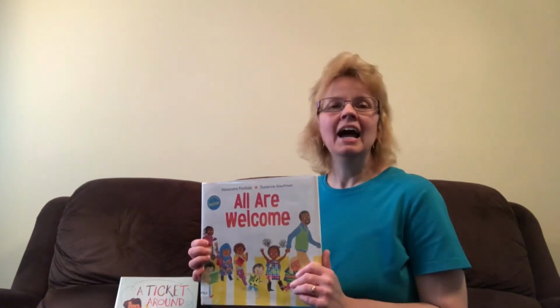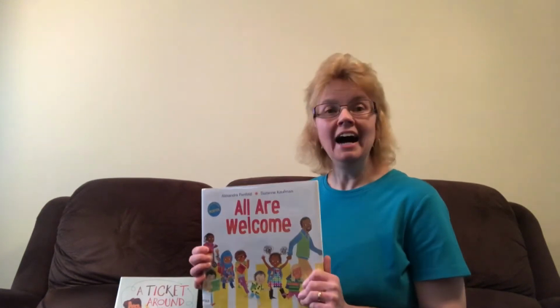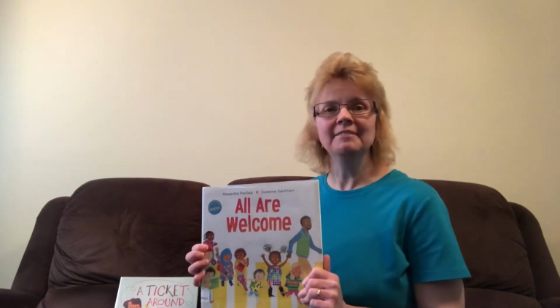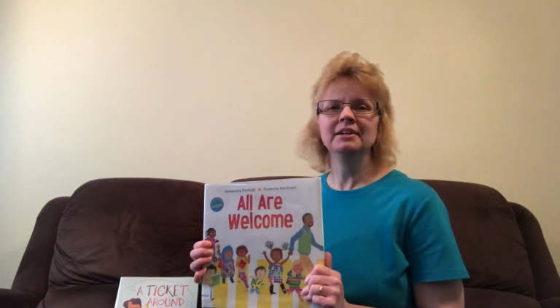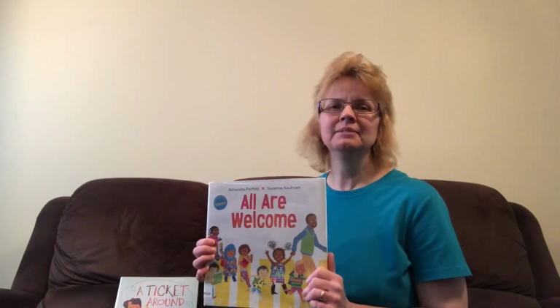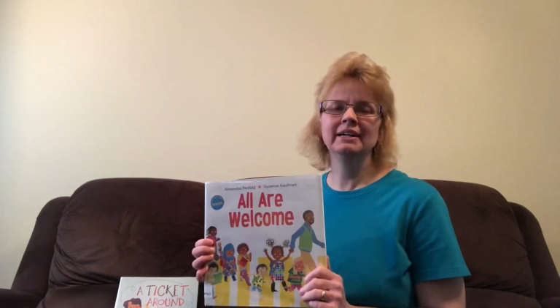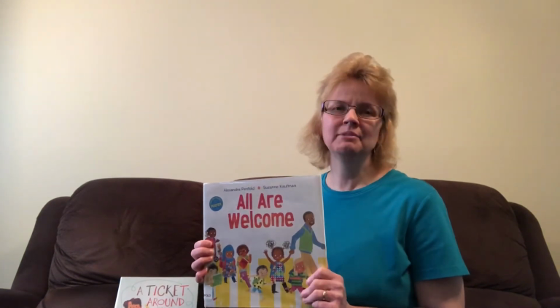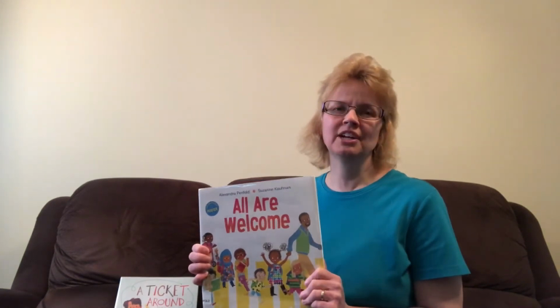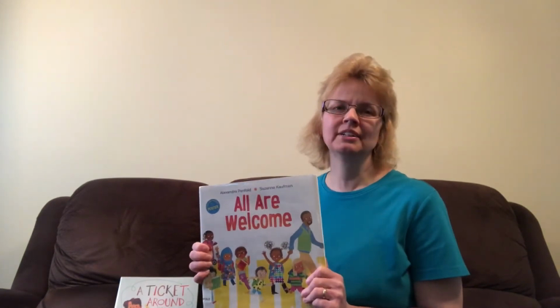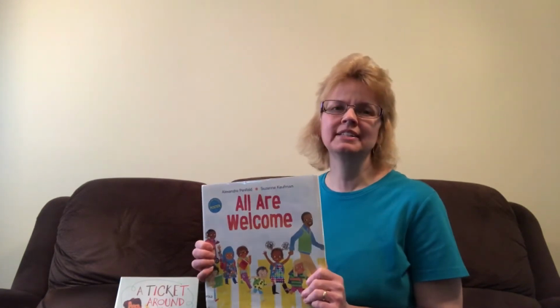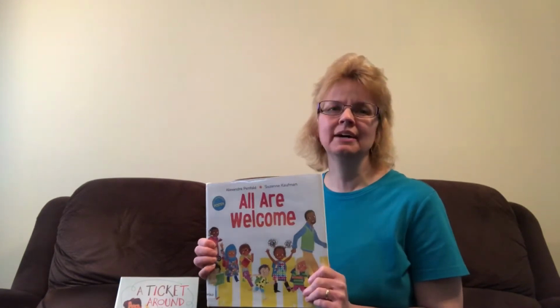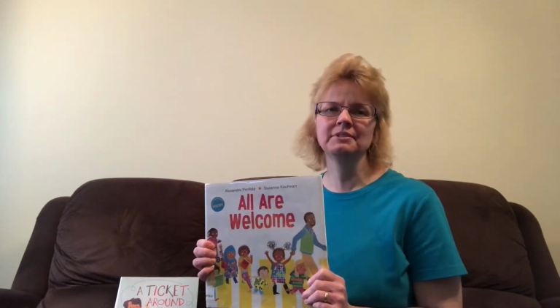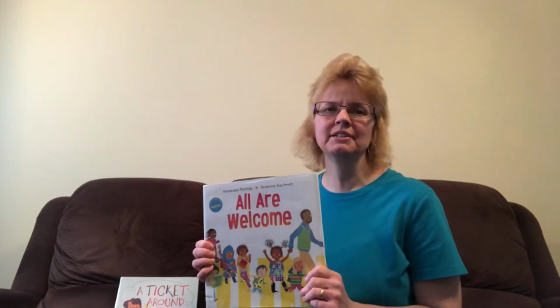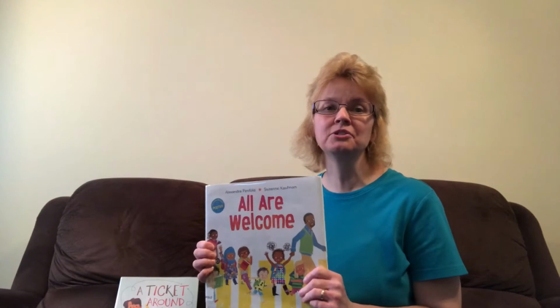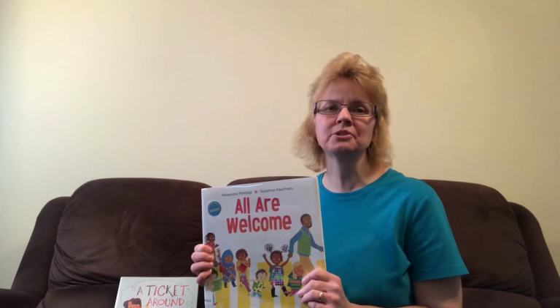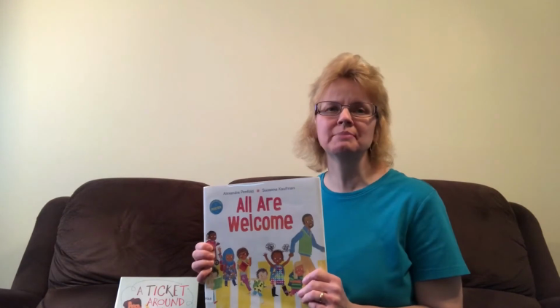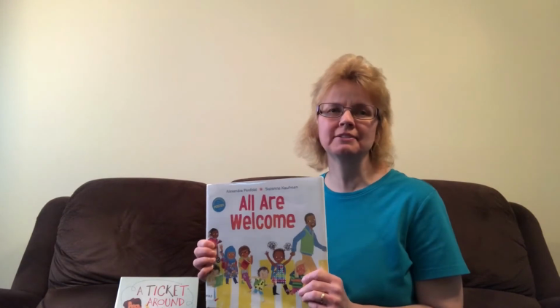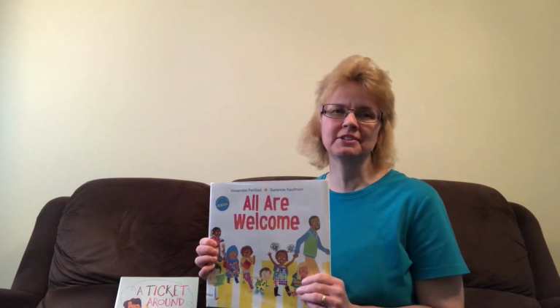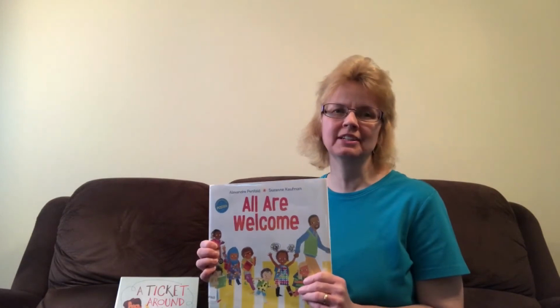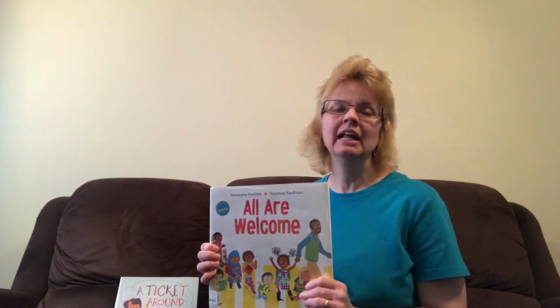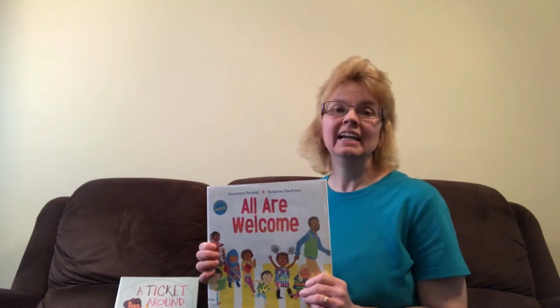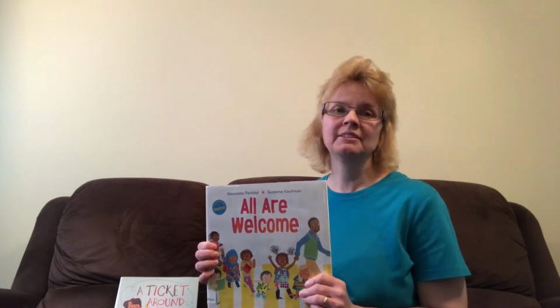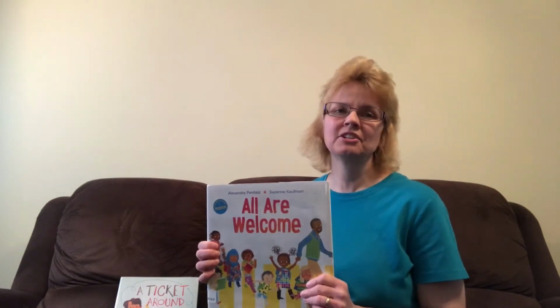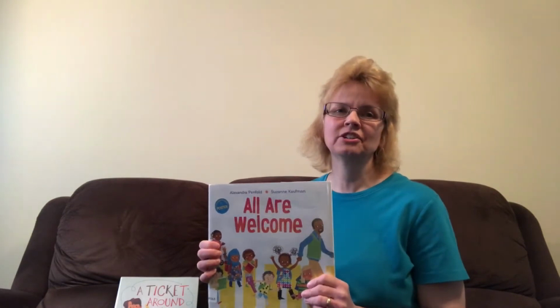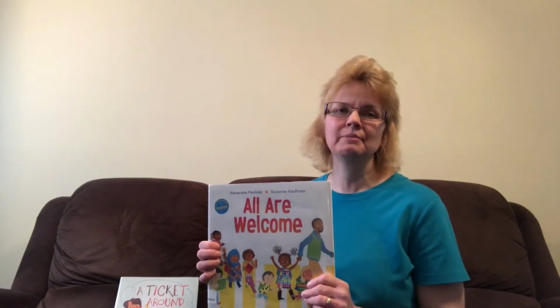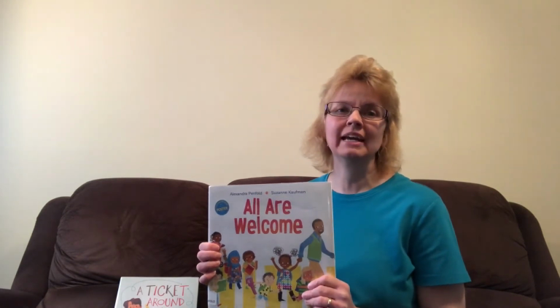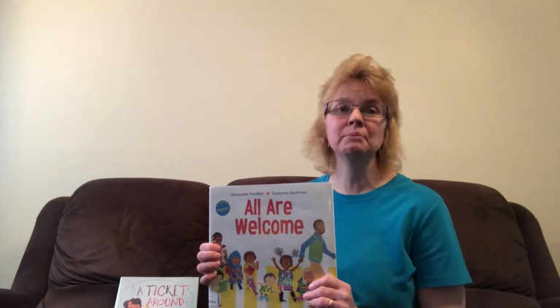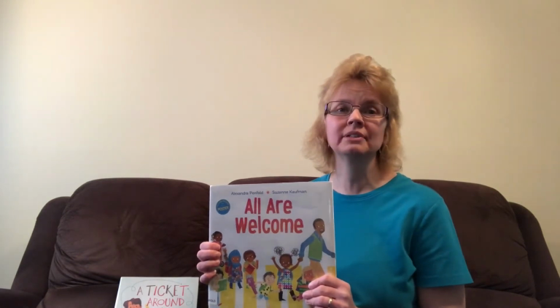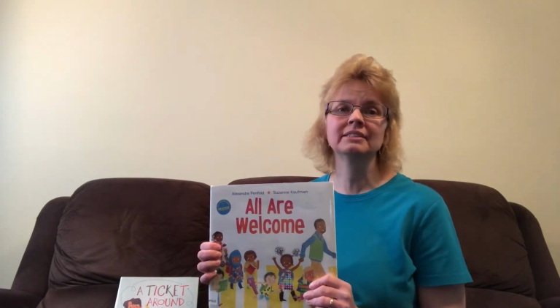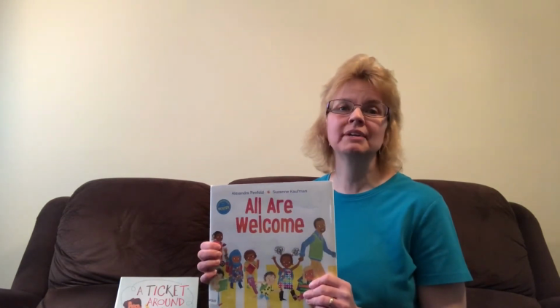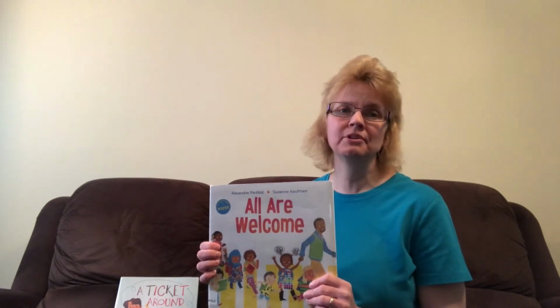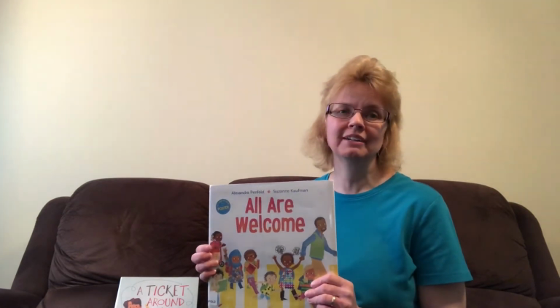Hi everyone, my name is Cheryl, and today I'm going to read two stories about diversity, and afterwards I'll show you how to make a handprint rainbow craft.